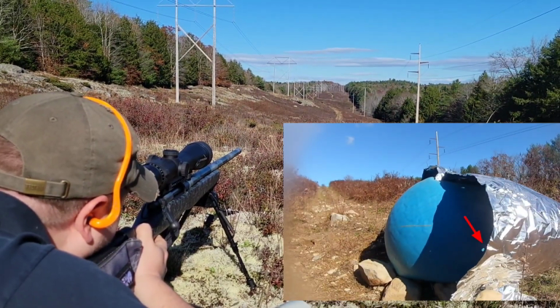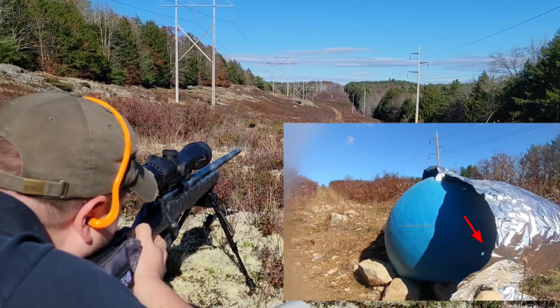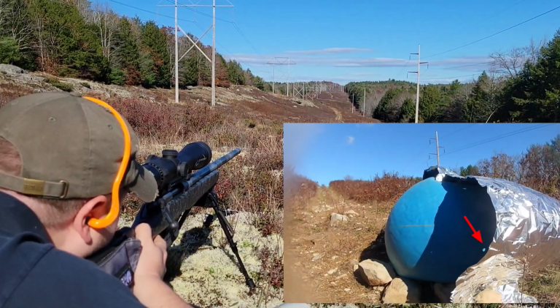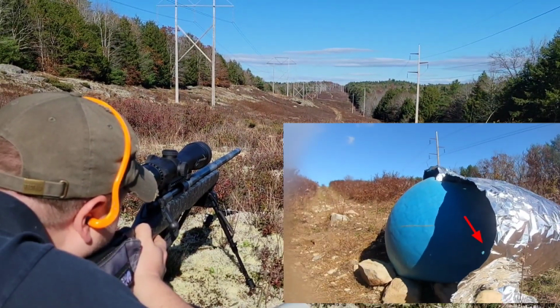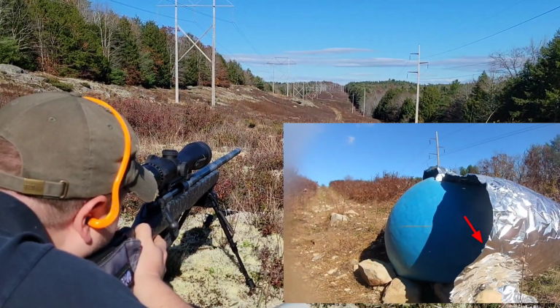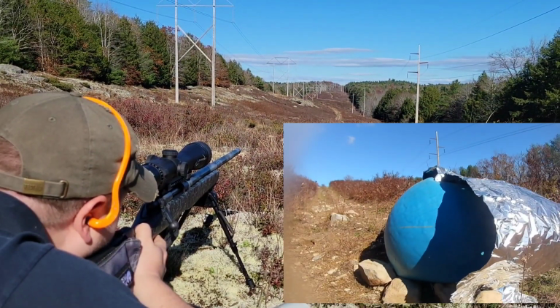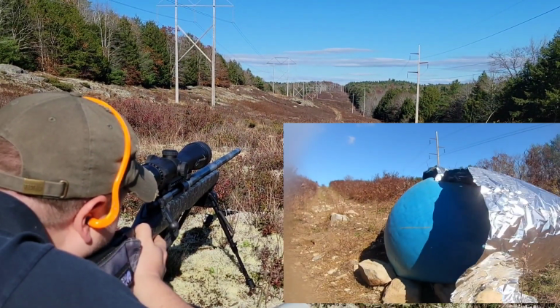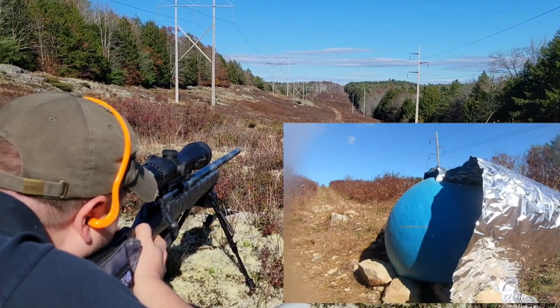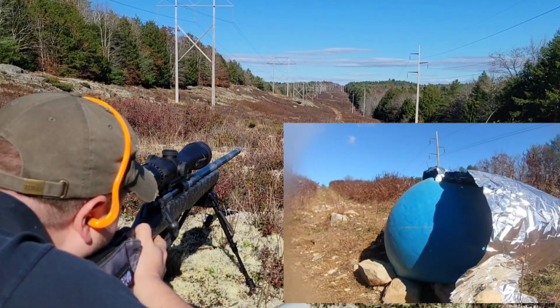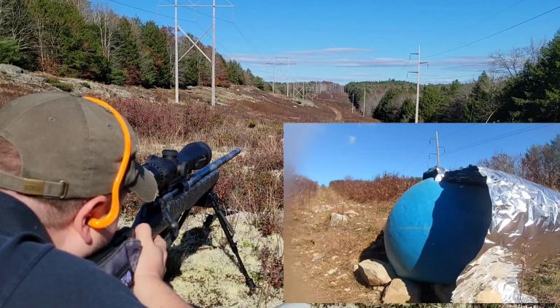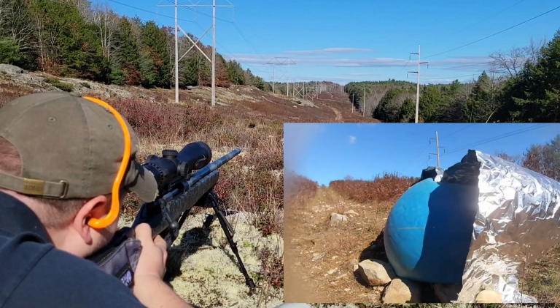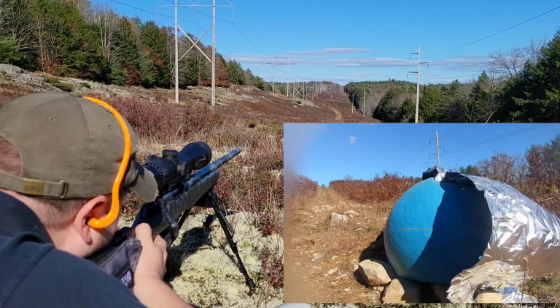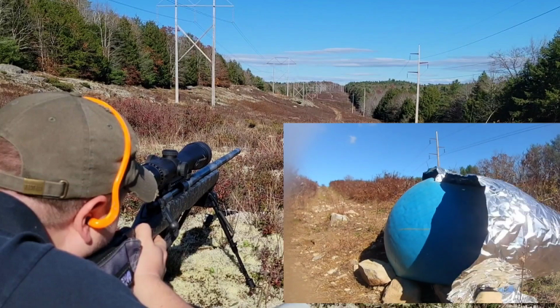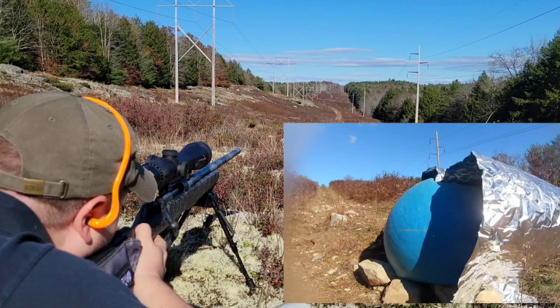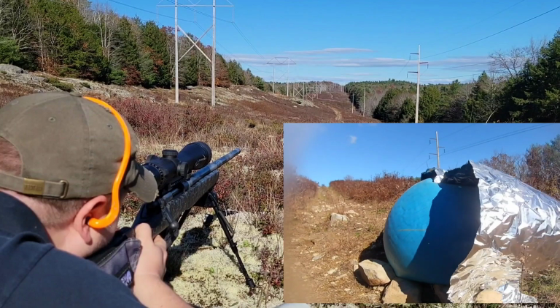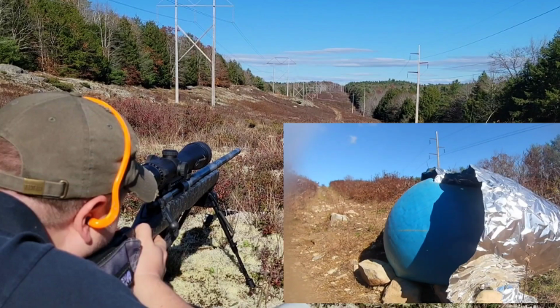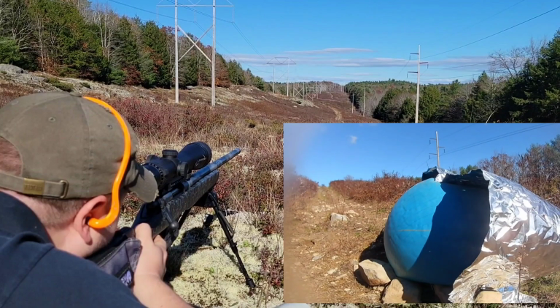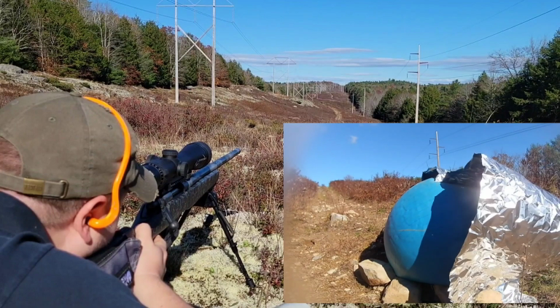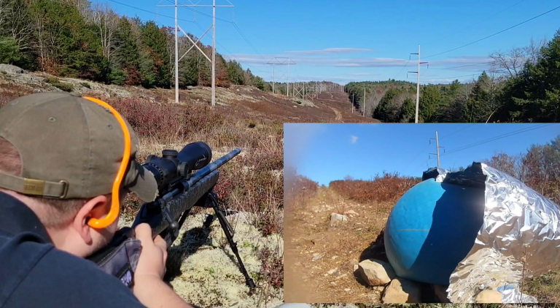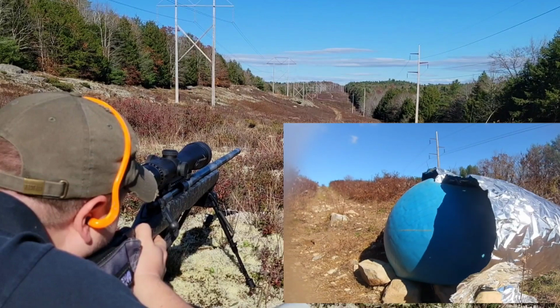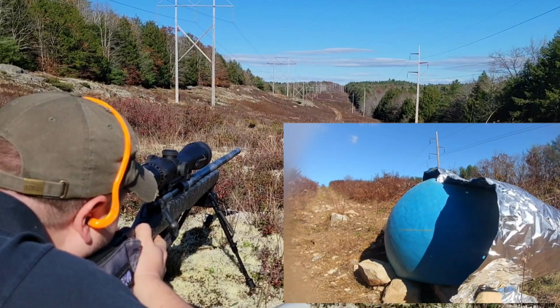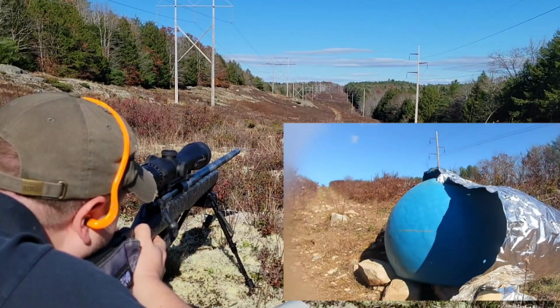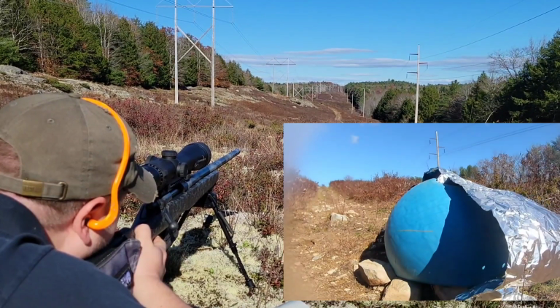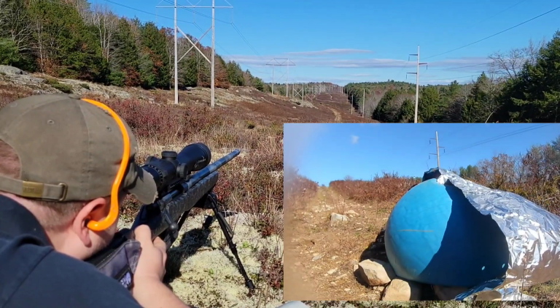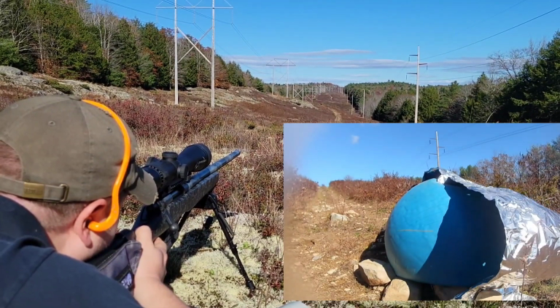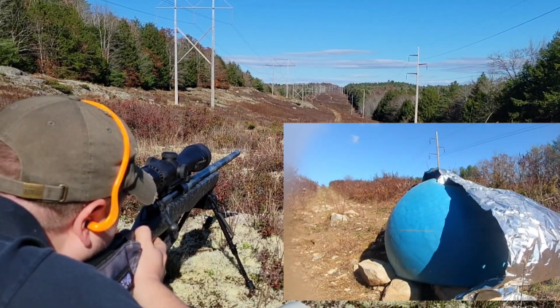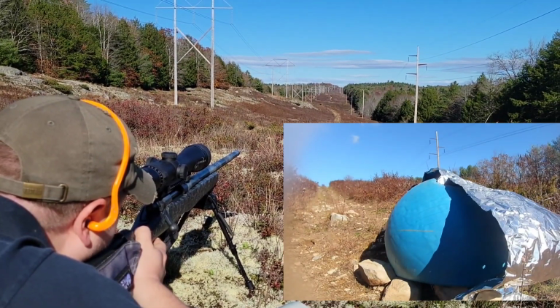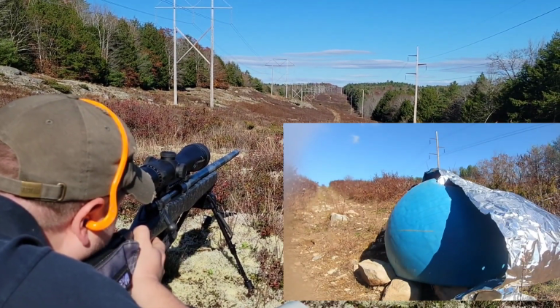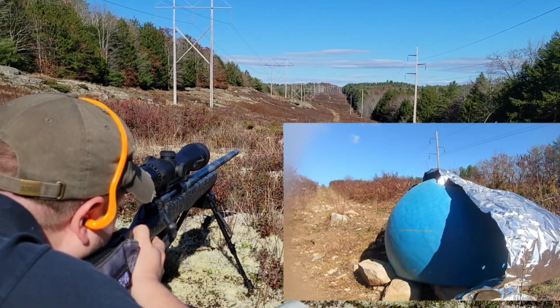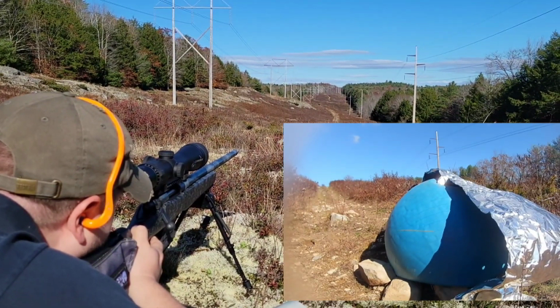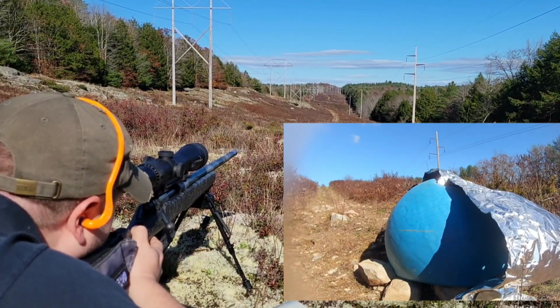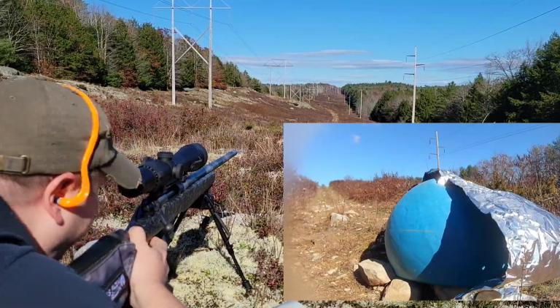Right here you can see a hole with the daylight shining through — the hole that just got punched in the aluminum foil from the shot, followed by a second one that we made earlier.